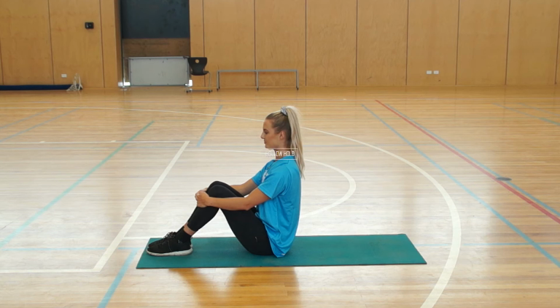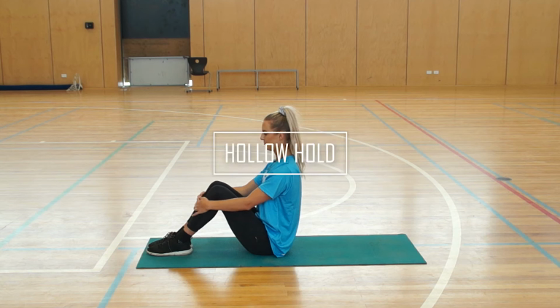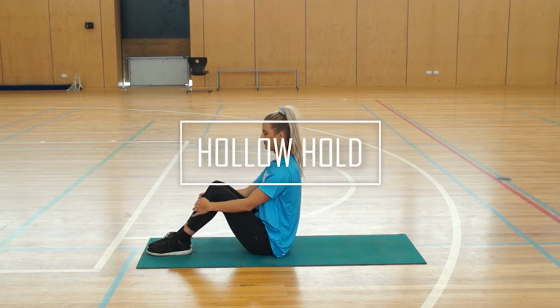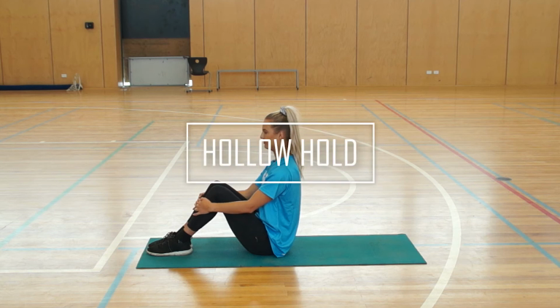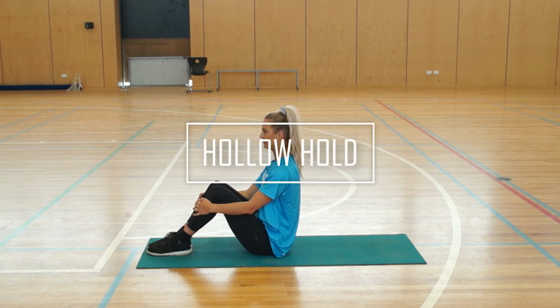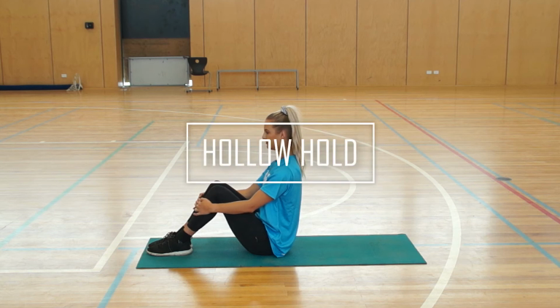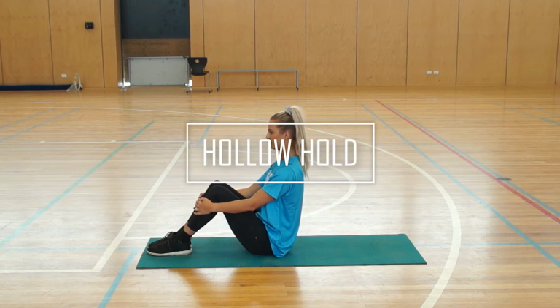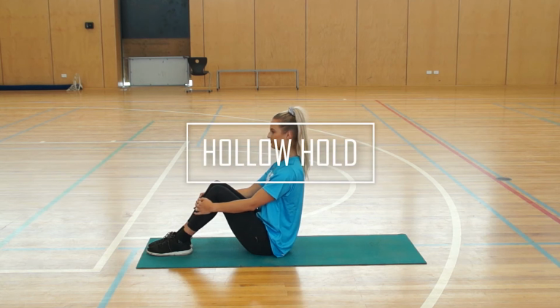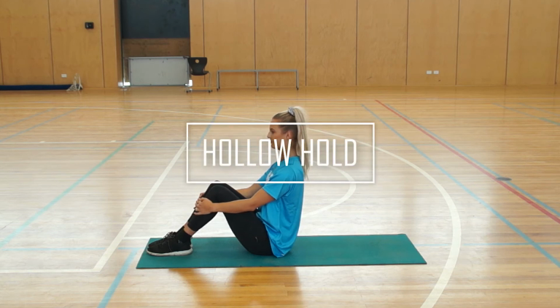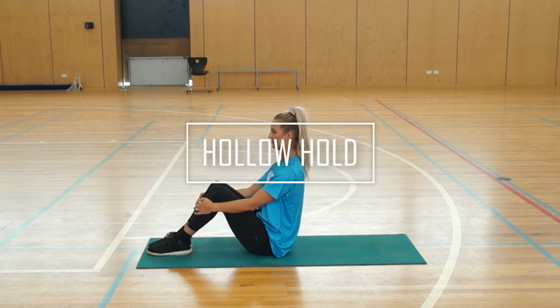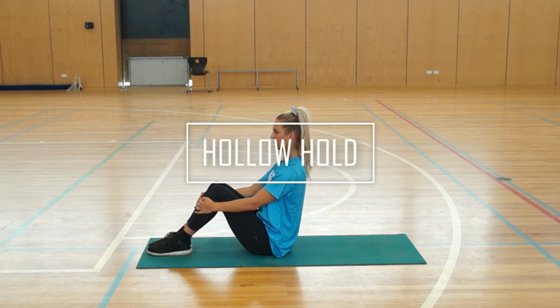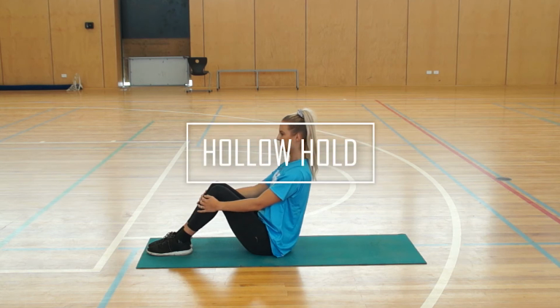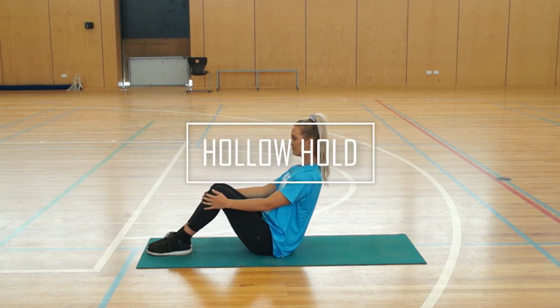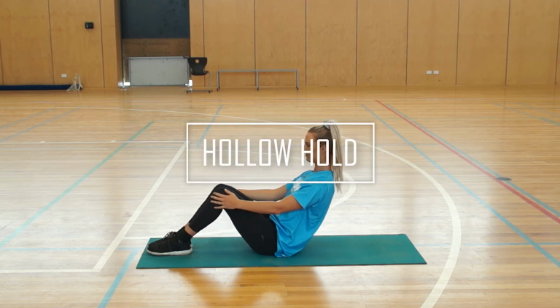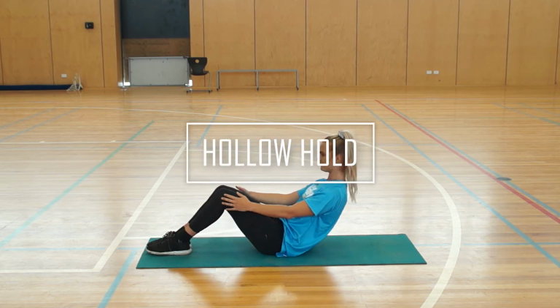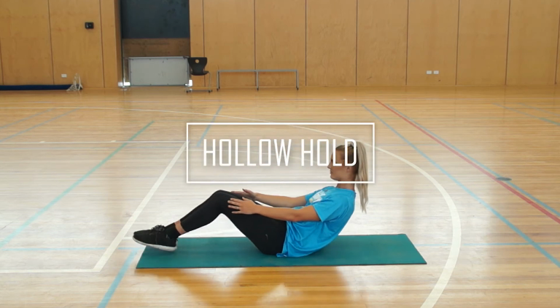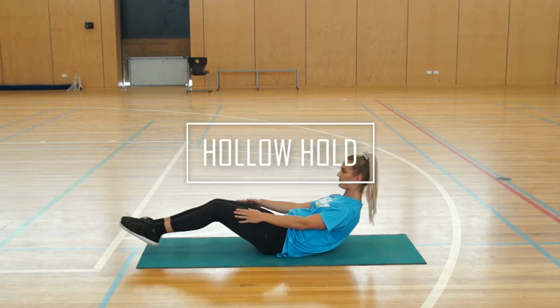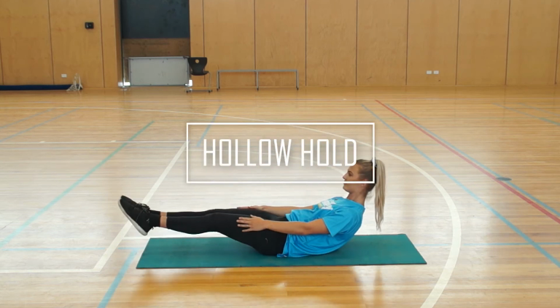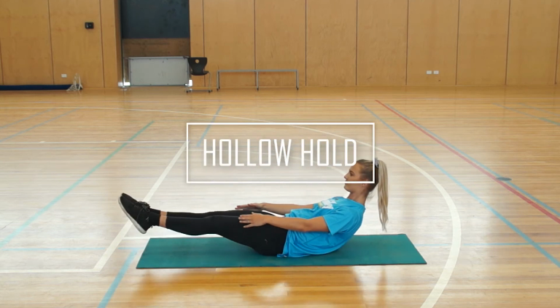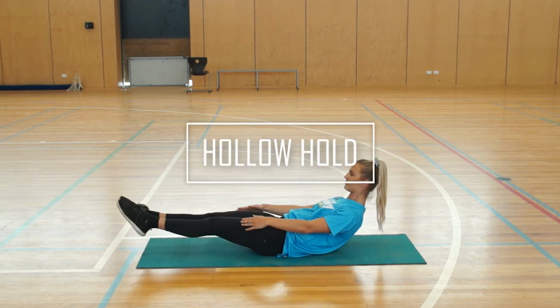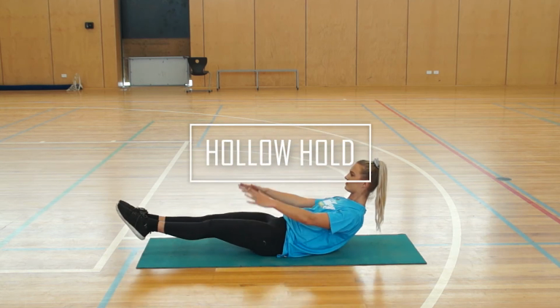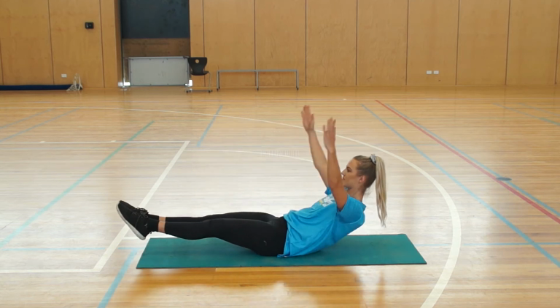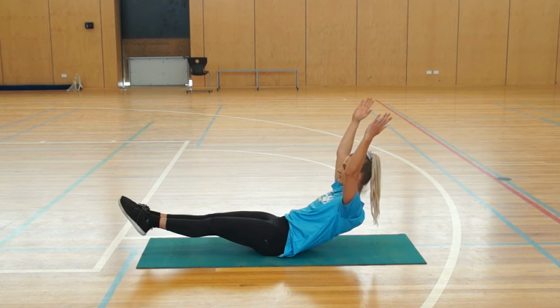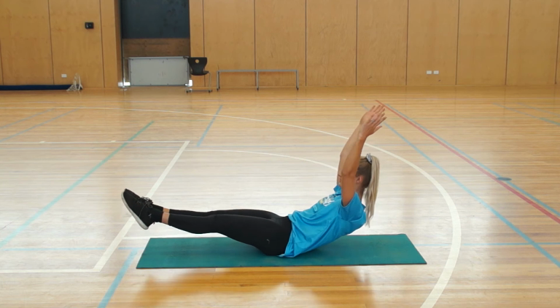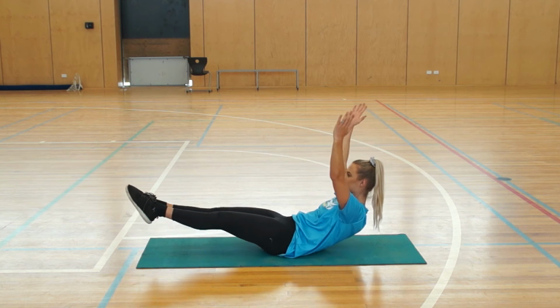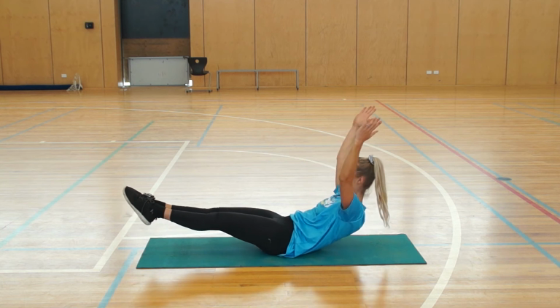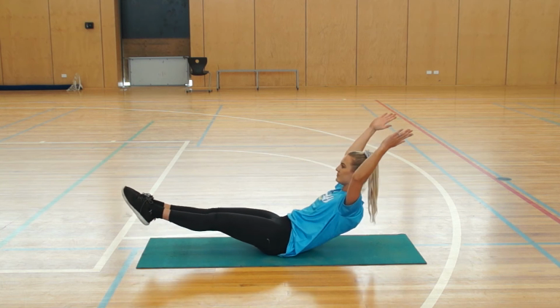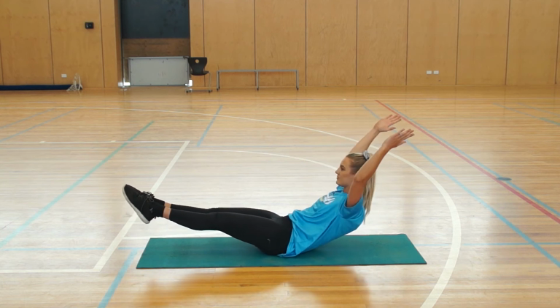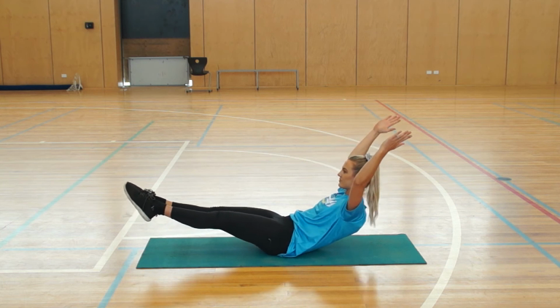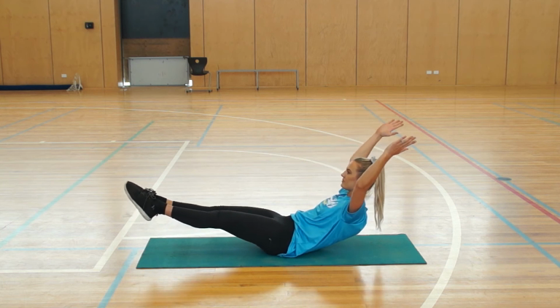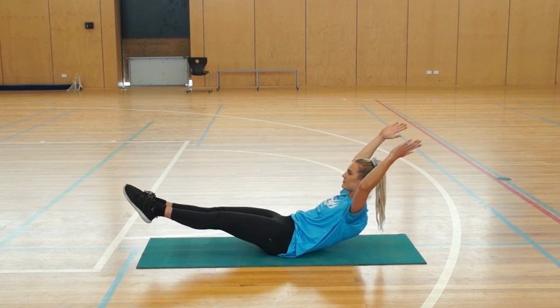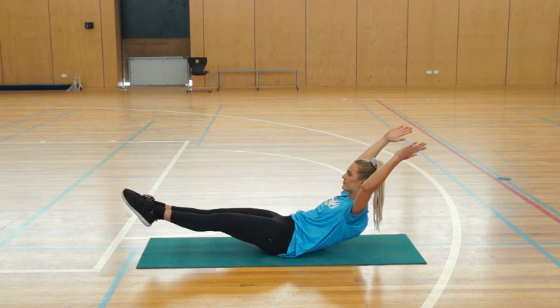Our next exercise is a hollow hold. Gemma is going to lean backwards with her arms above her head and her feet off the ground.